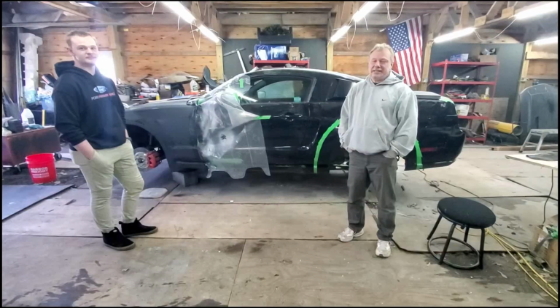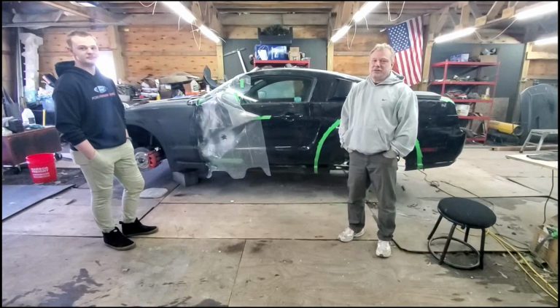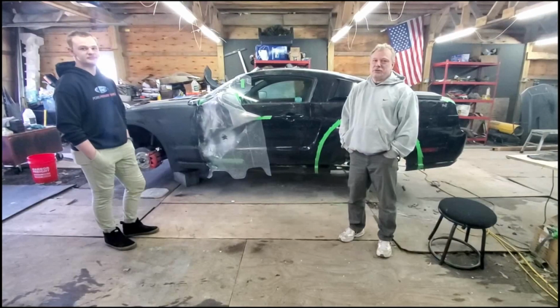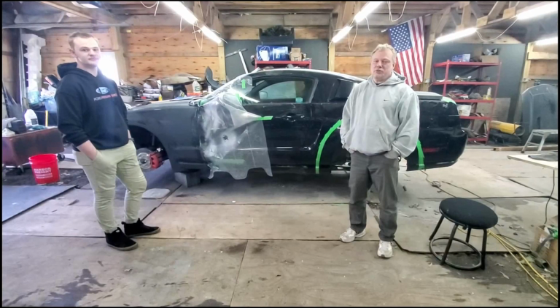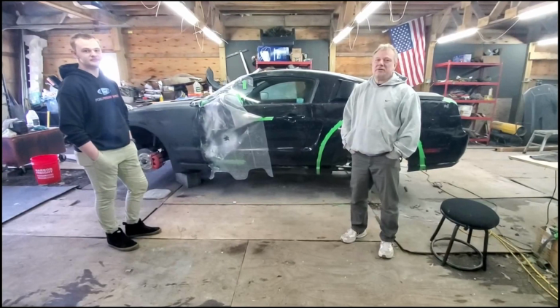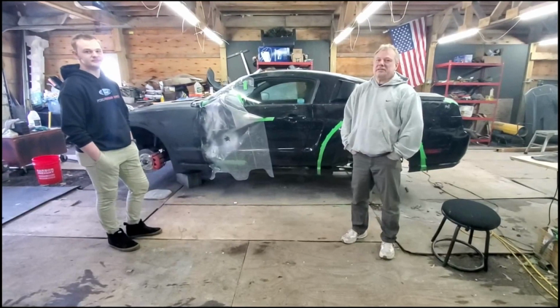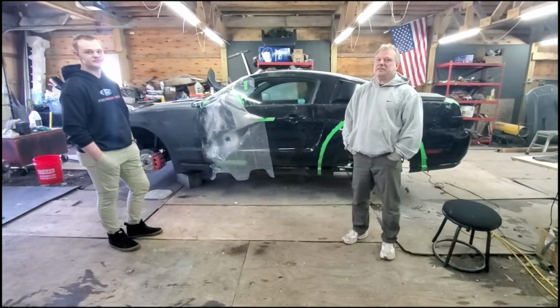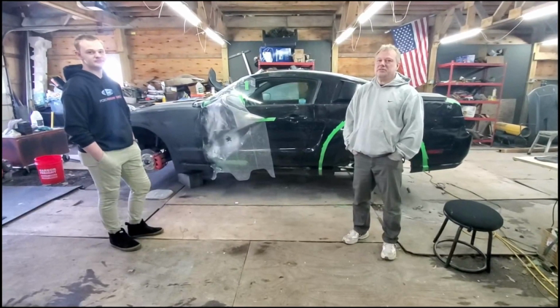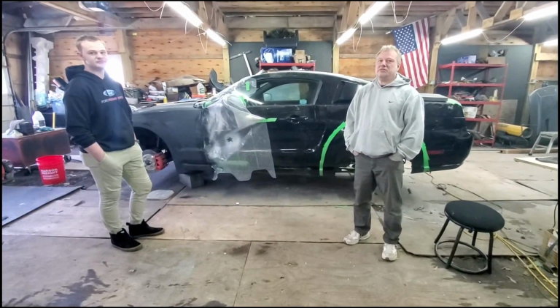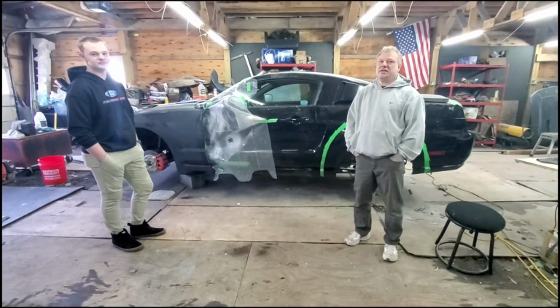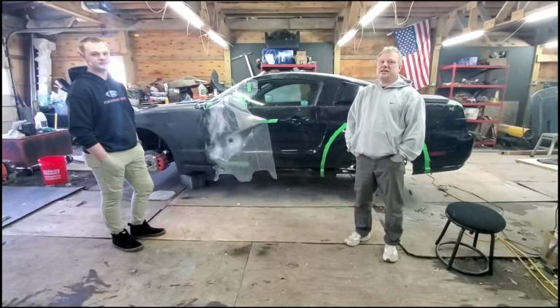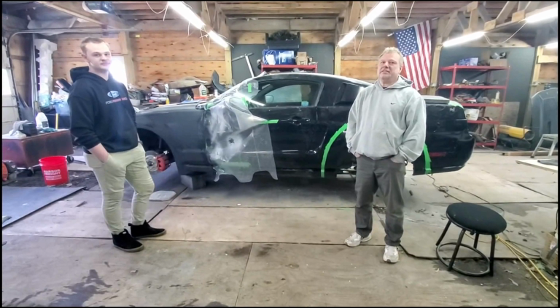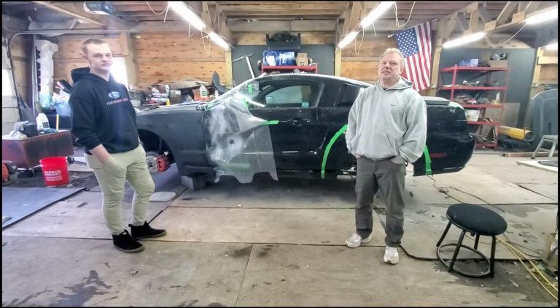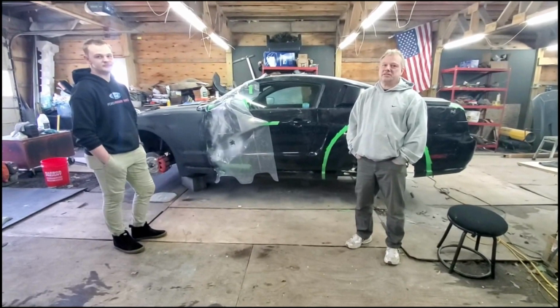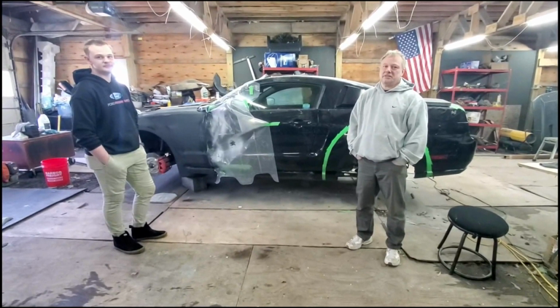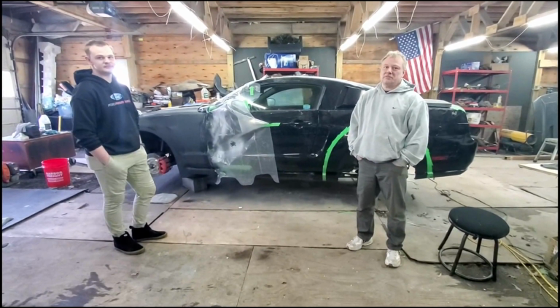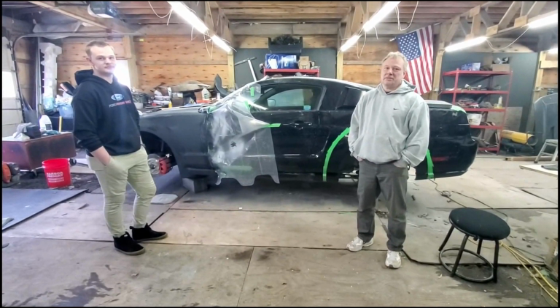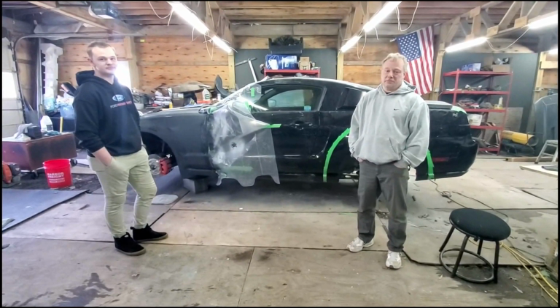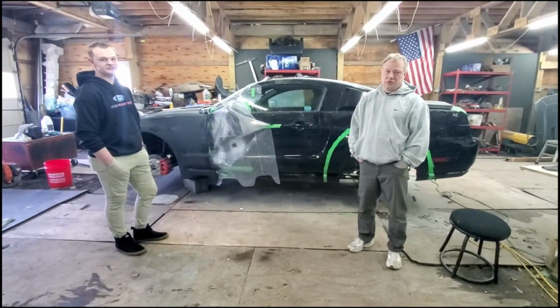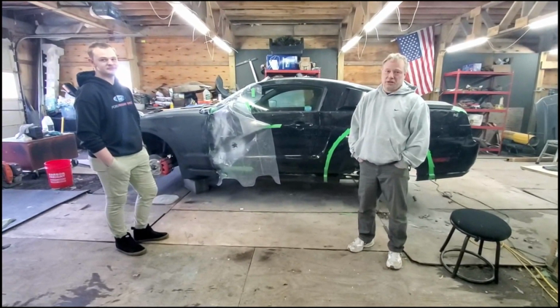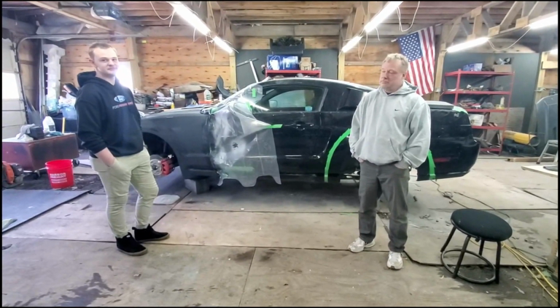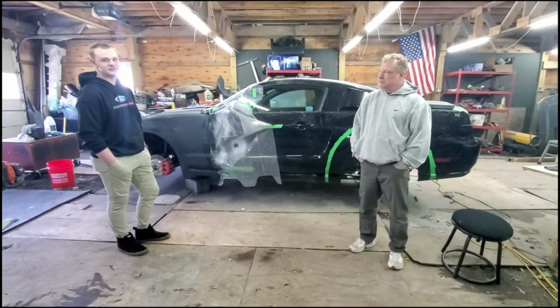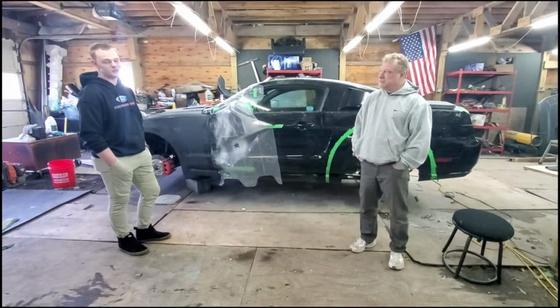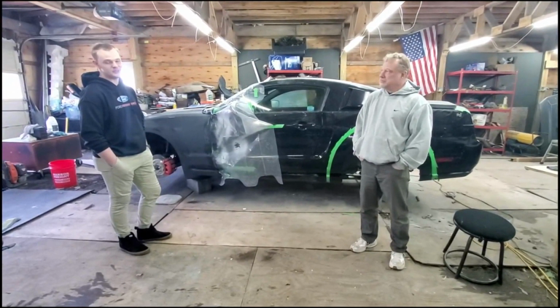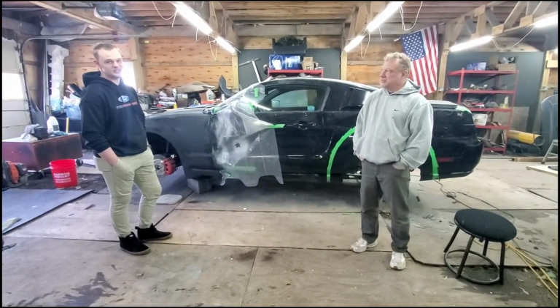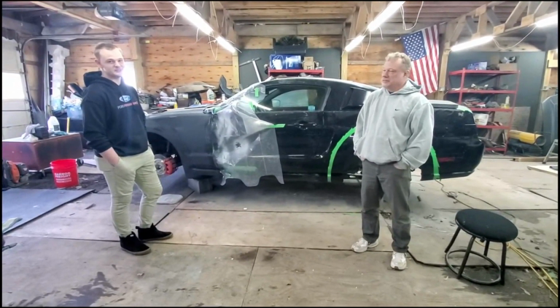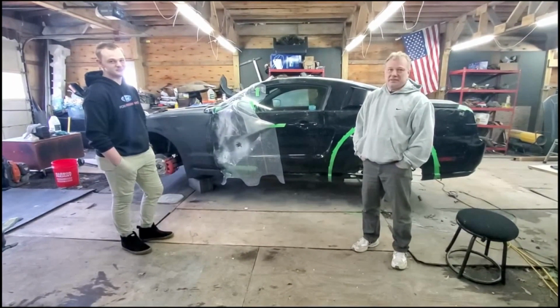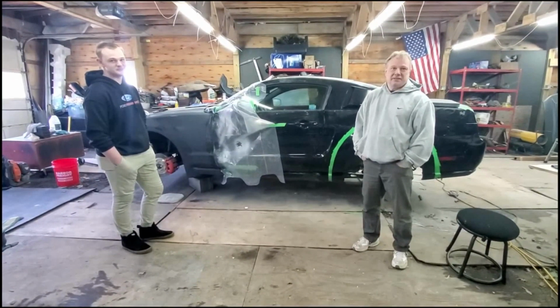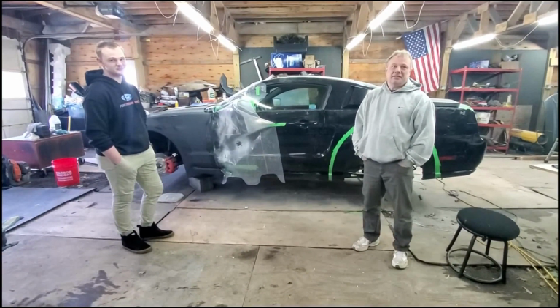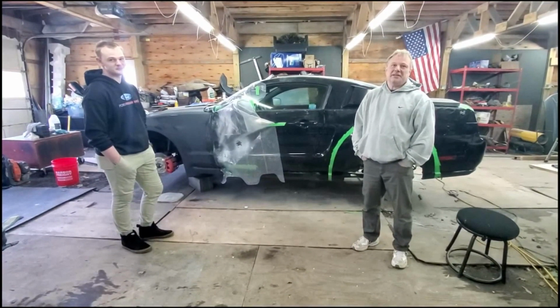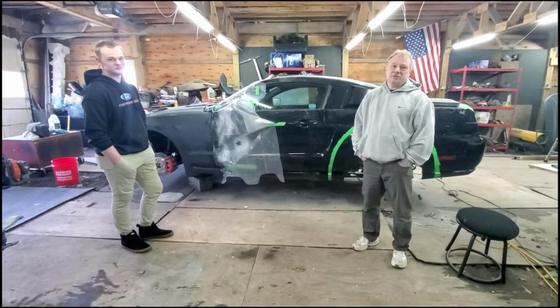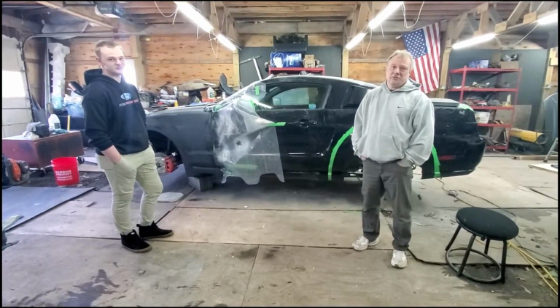Hey YouTube, this is Jay and T Customs. I'm Jay. I'm T. And how are you doing?